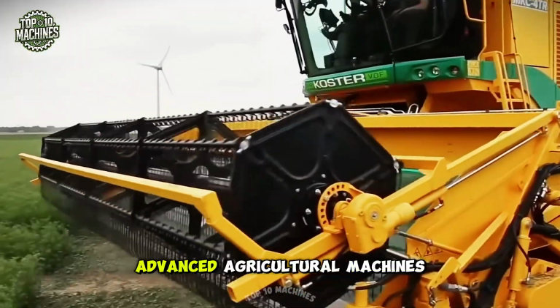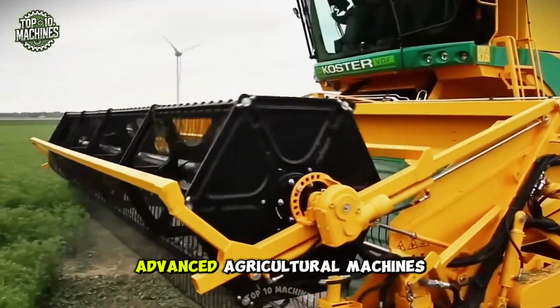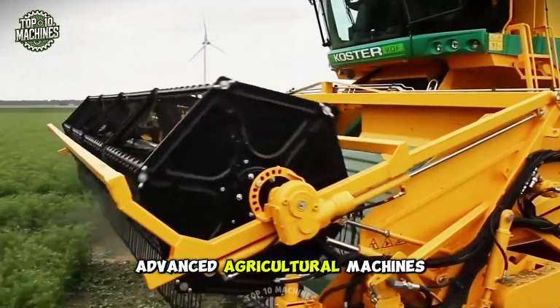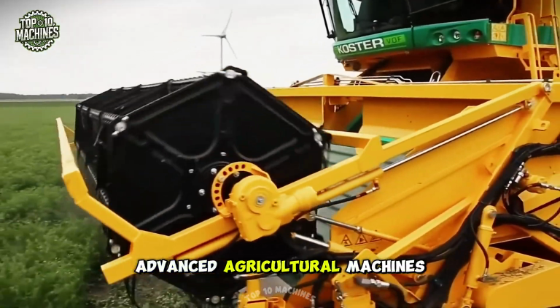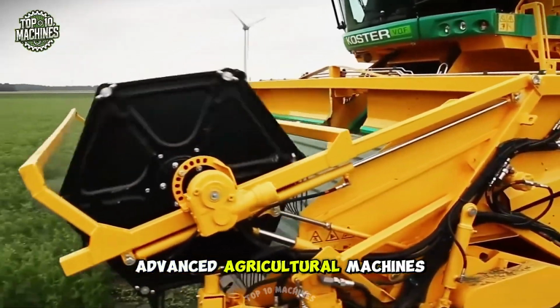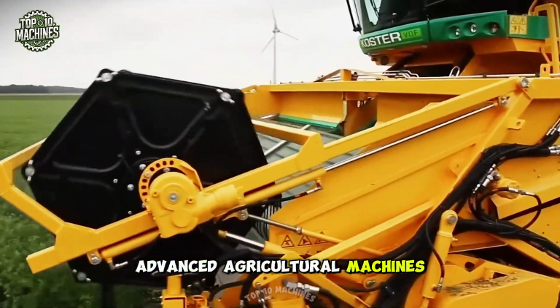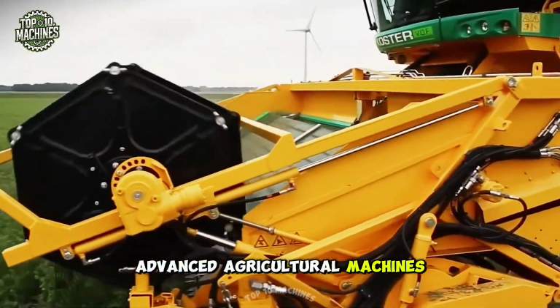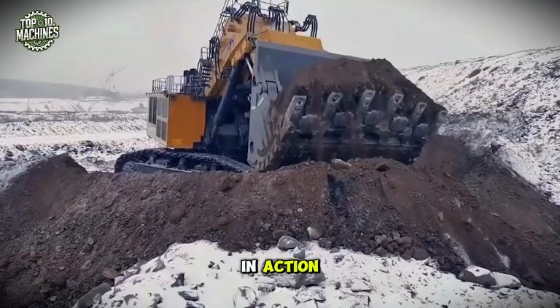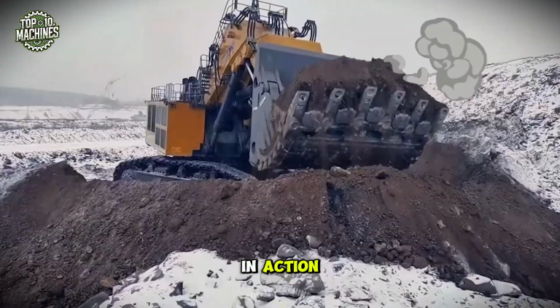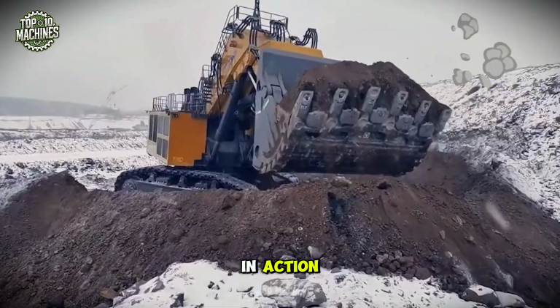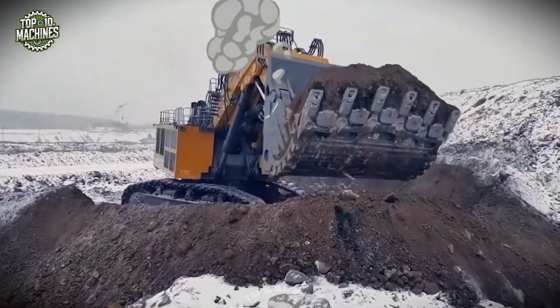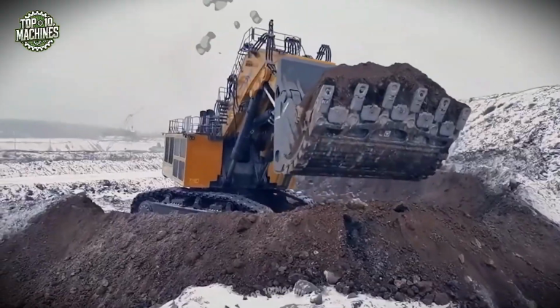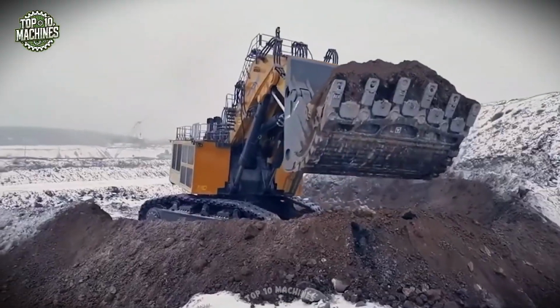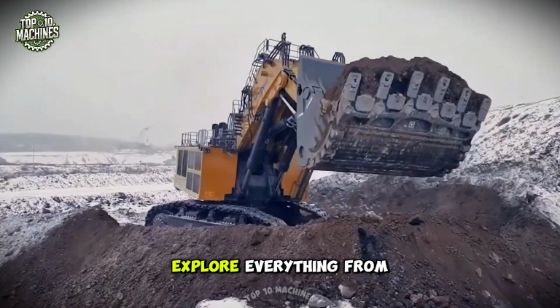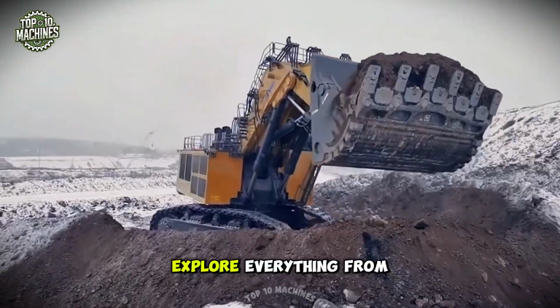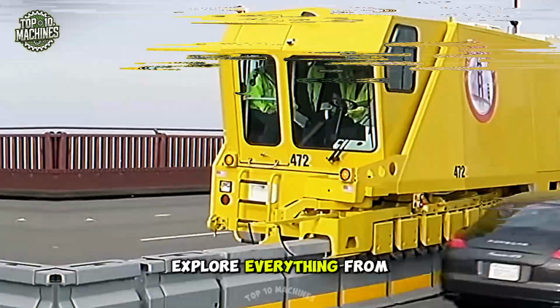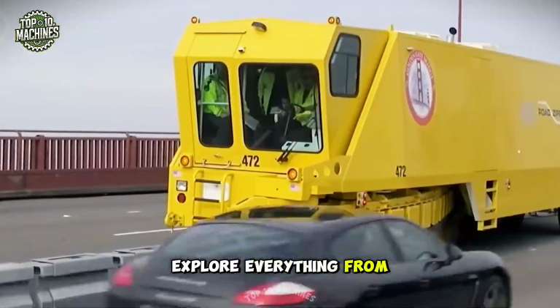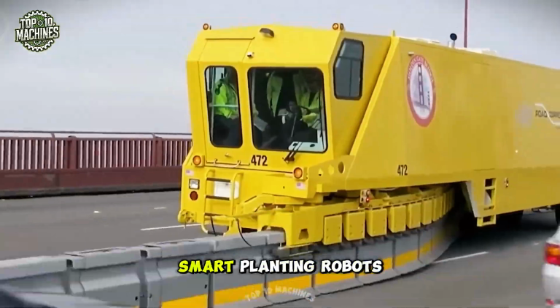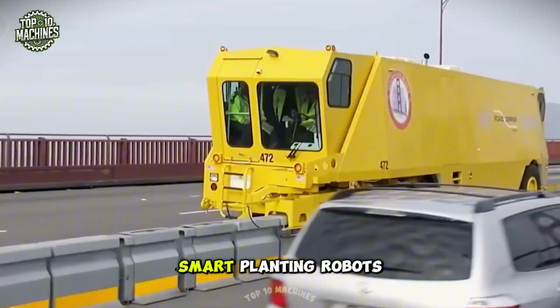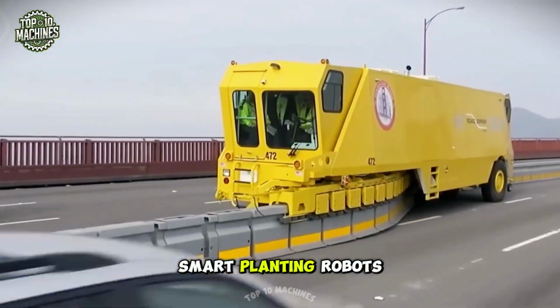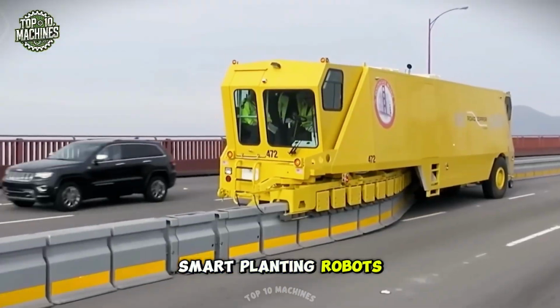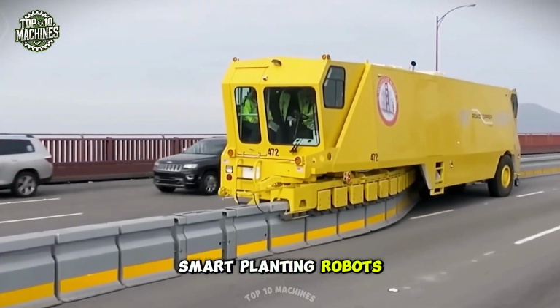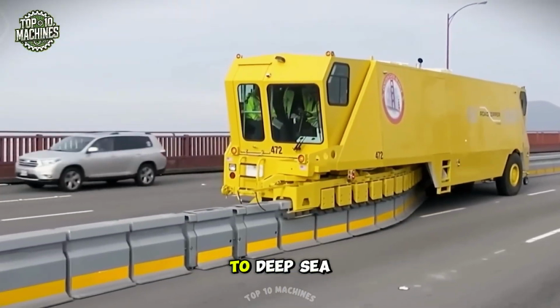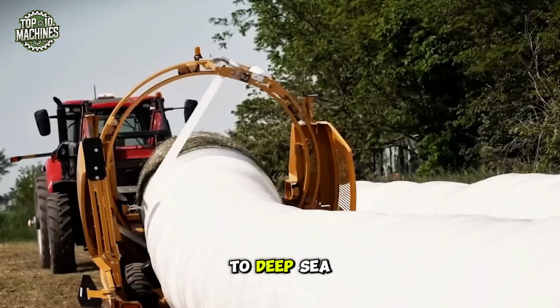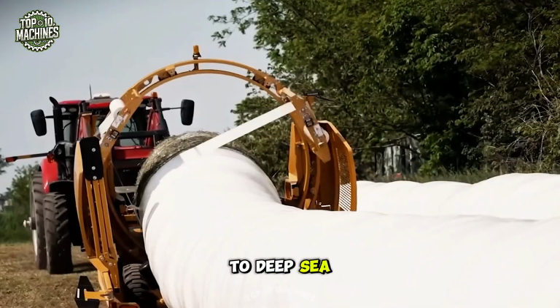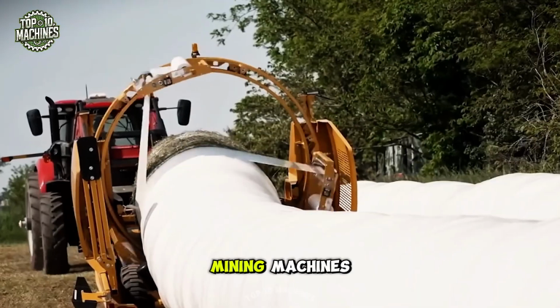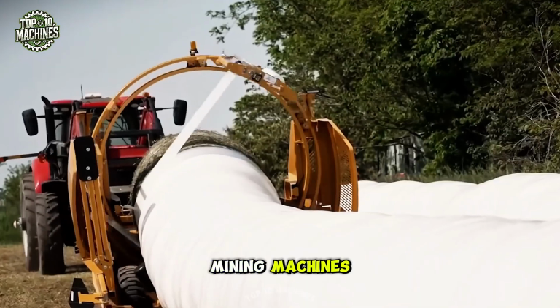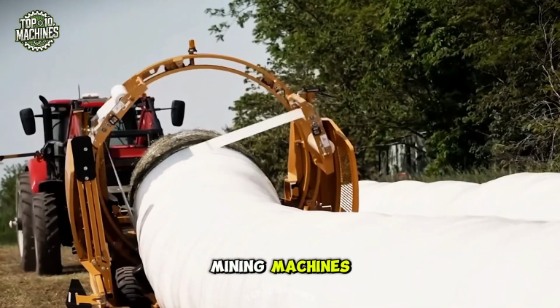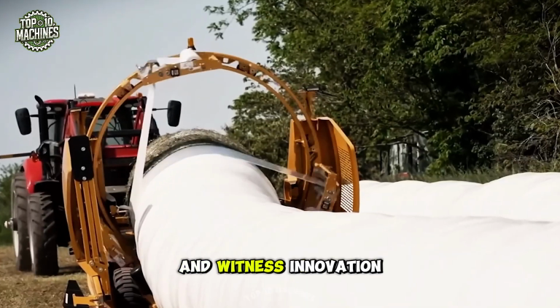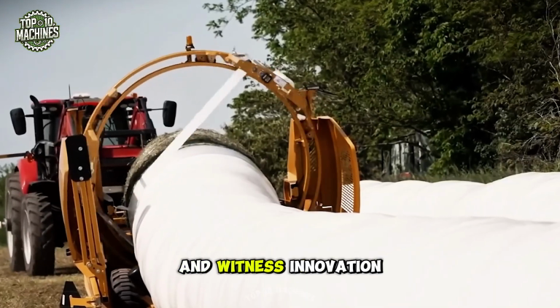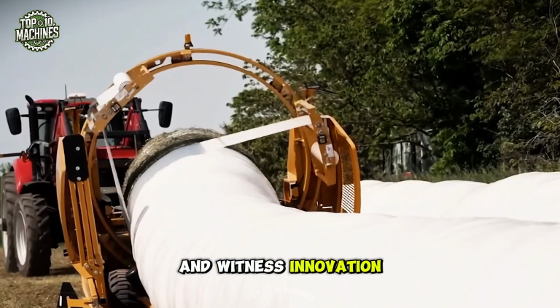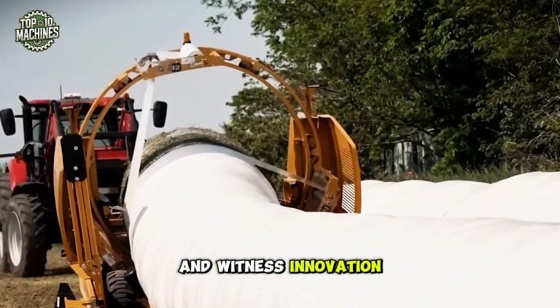You won't believe these machines really exist, and the way they work perfectly down to the millimeter will leave you breathless. Let's go!